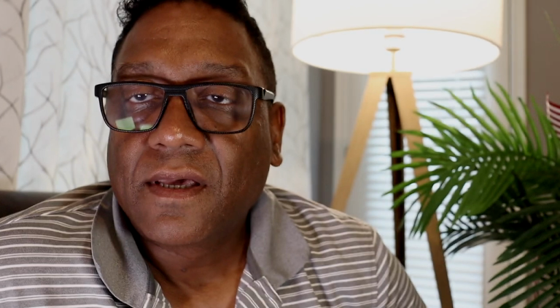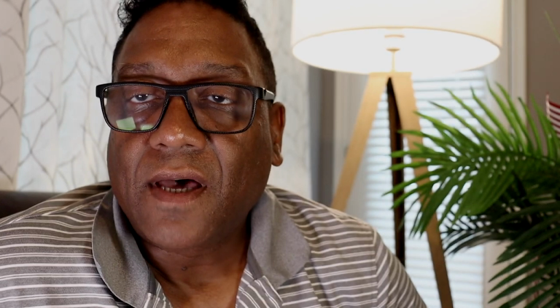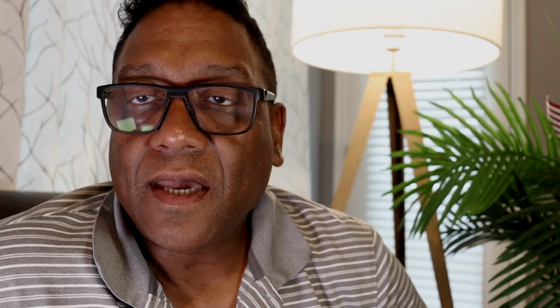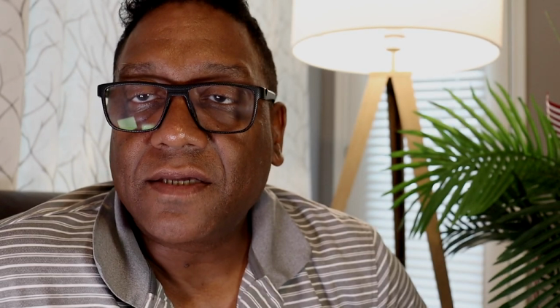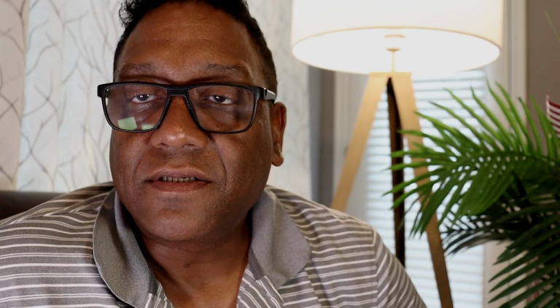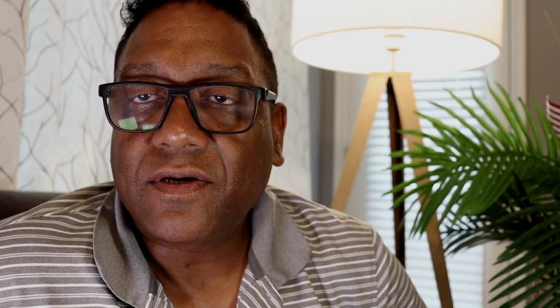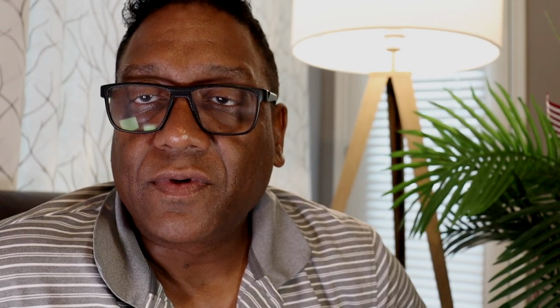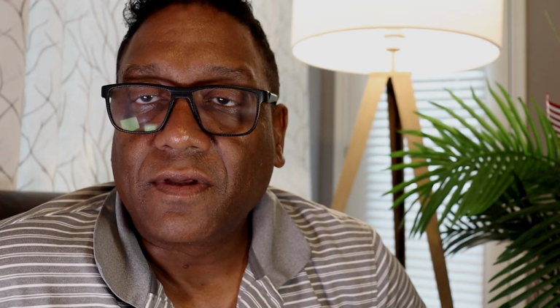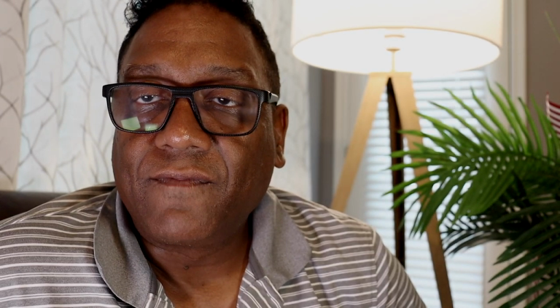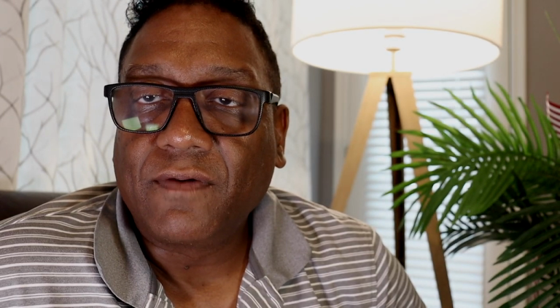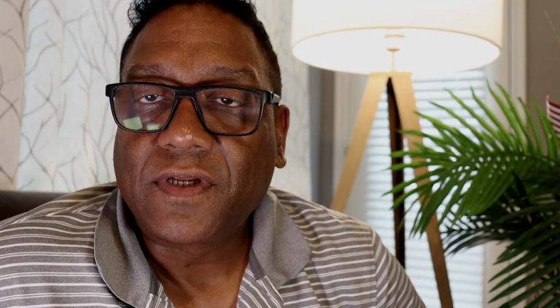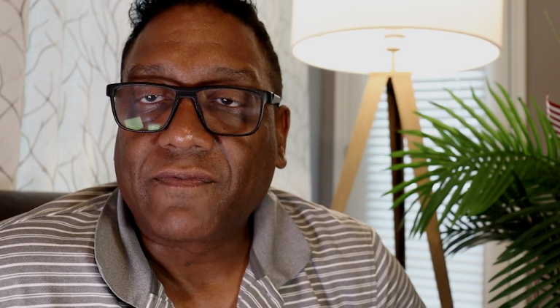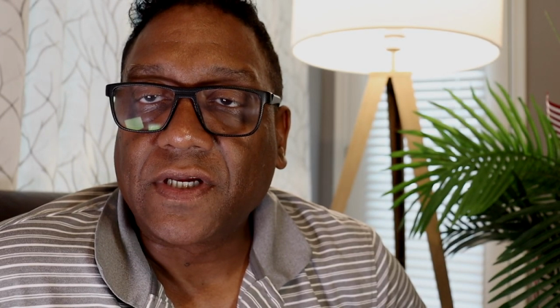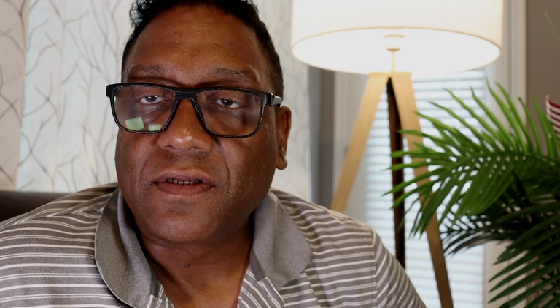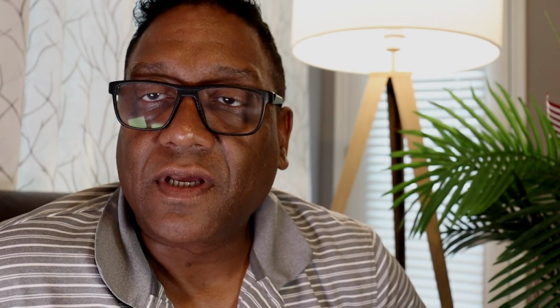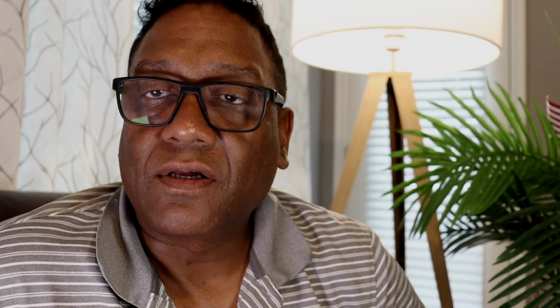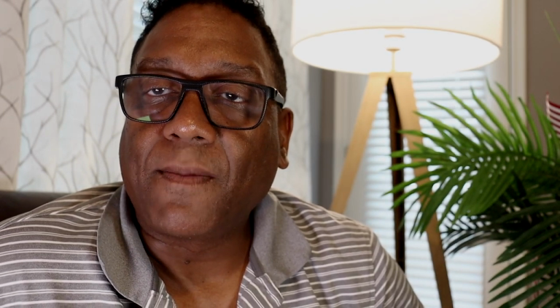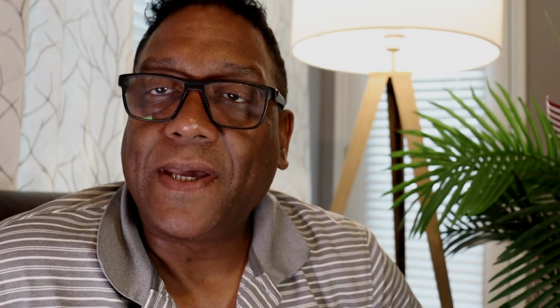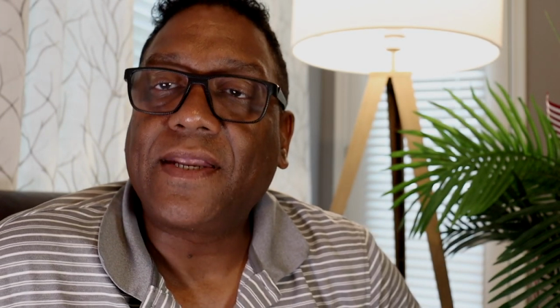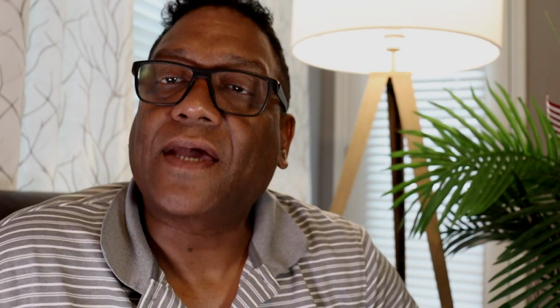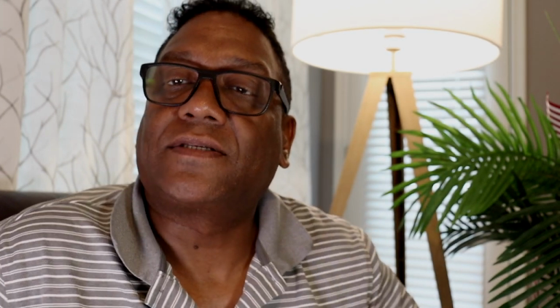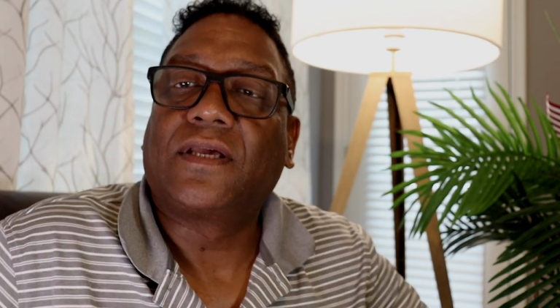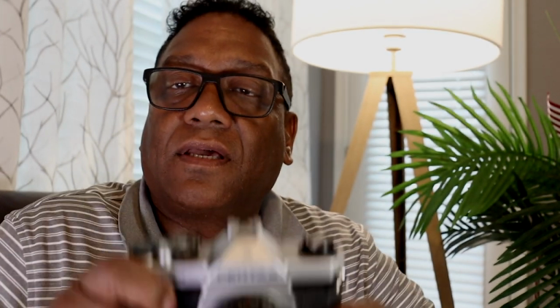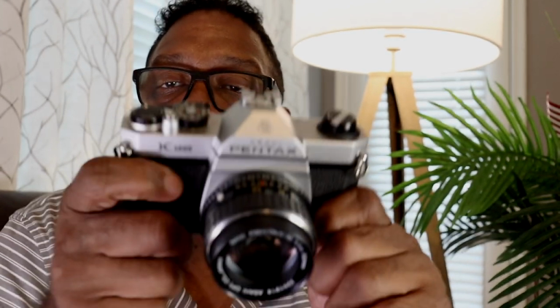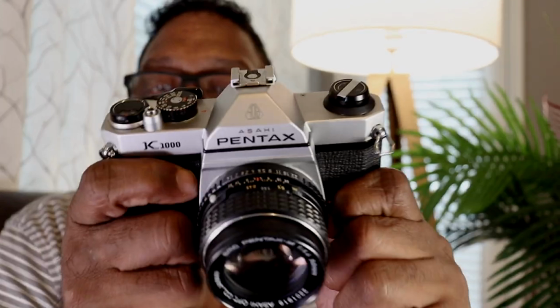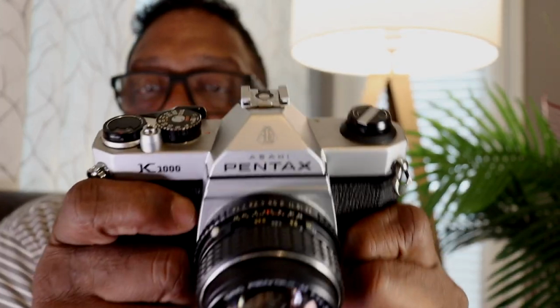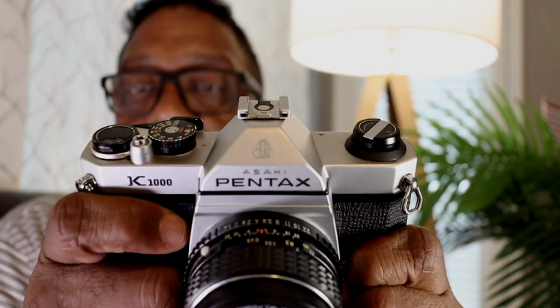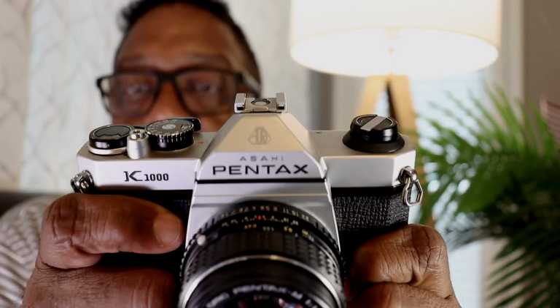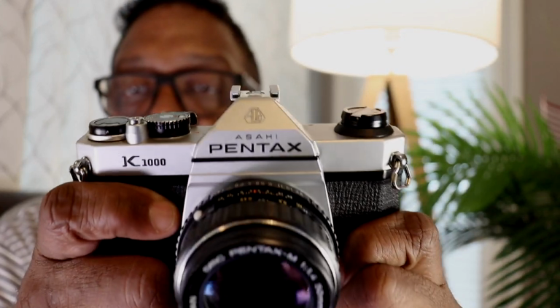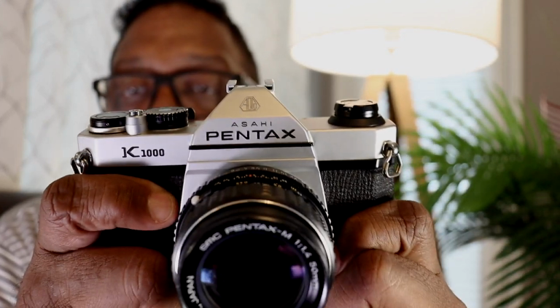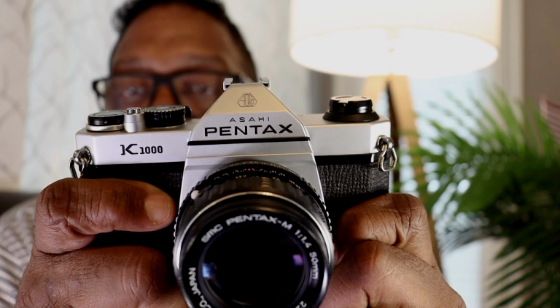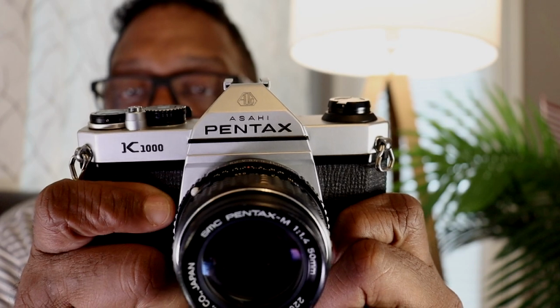Hi guys, it's Eric with the Film Photography Channel. Let's take a look at the Pentax K1000.